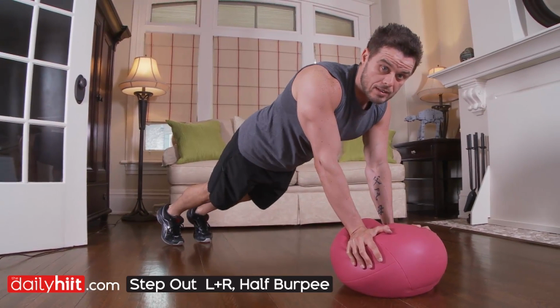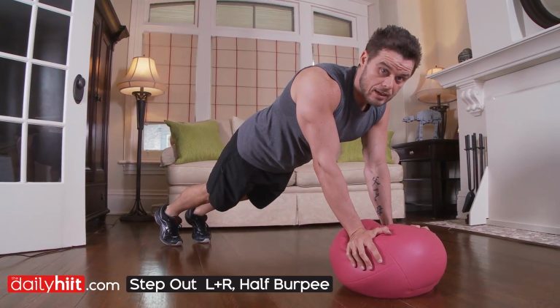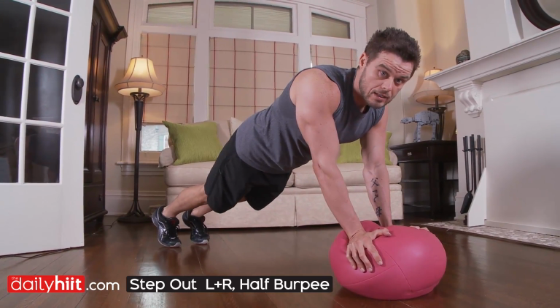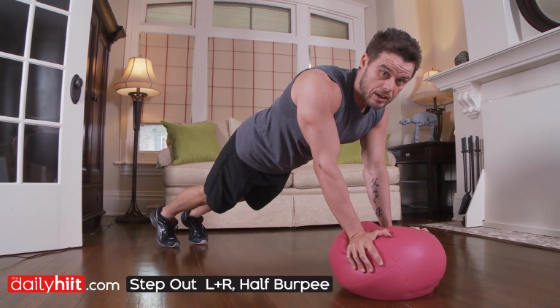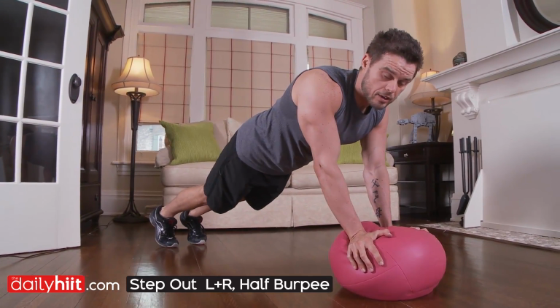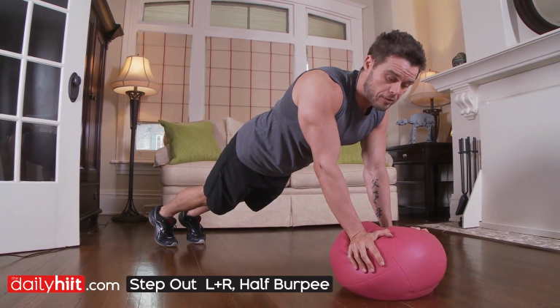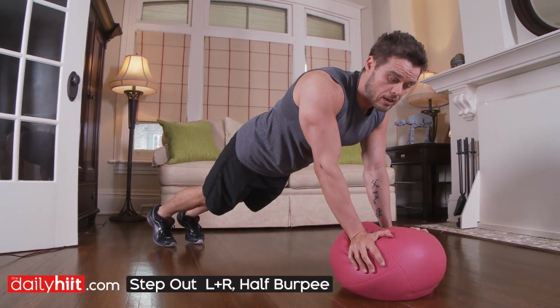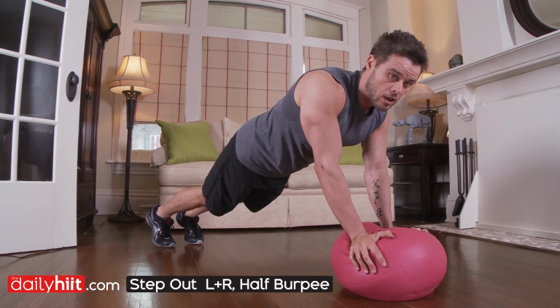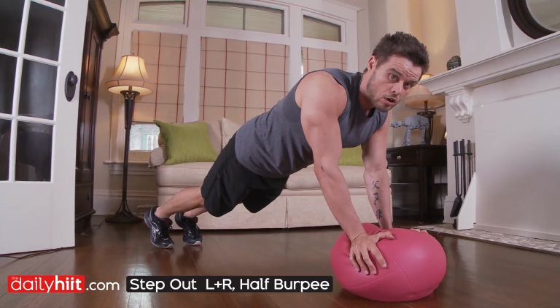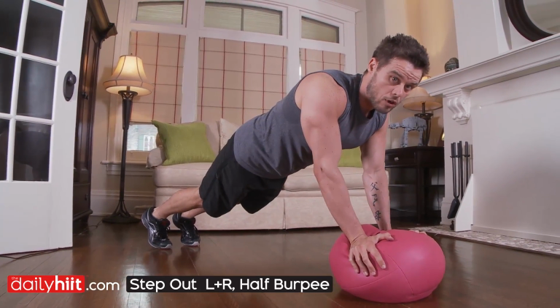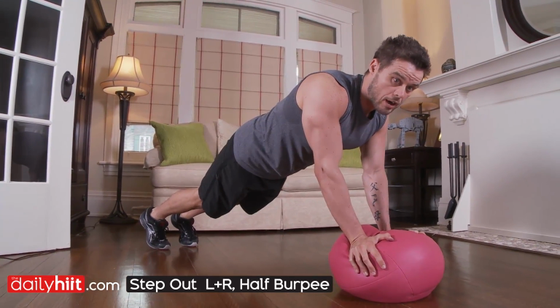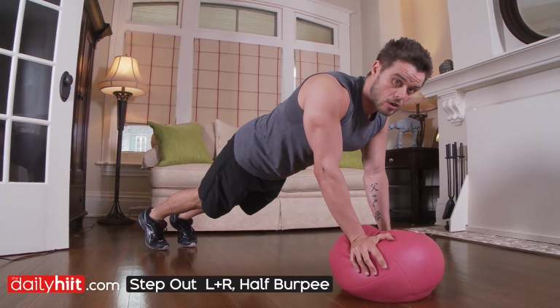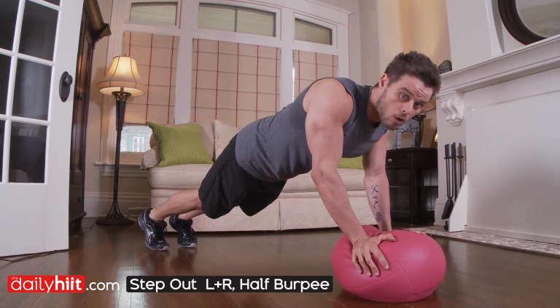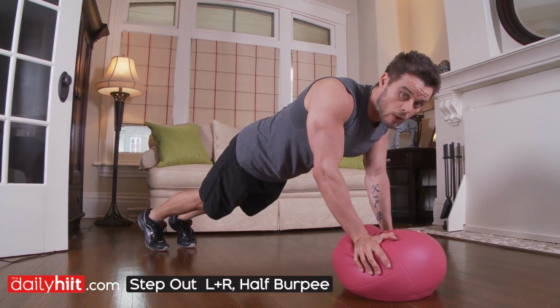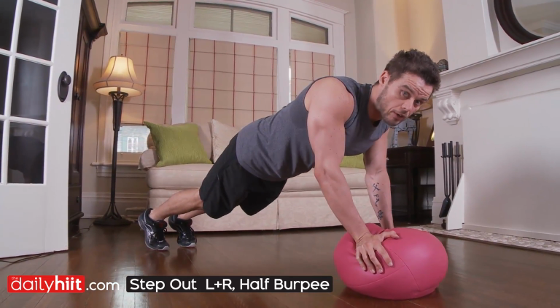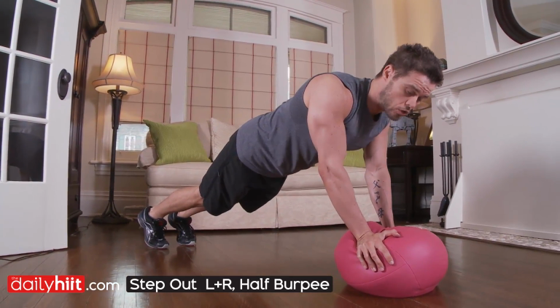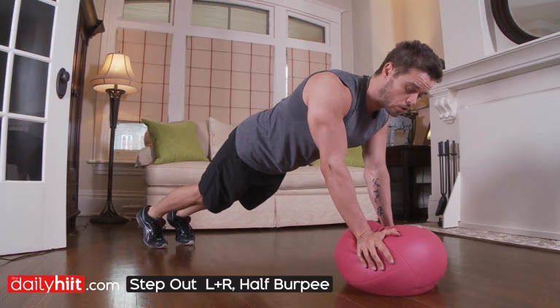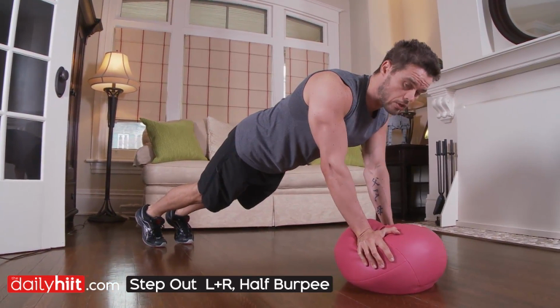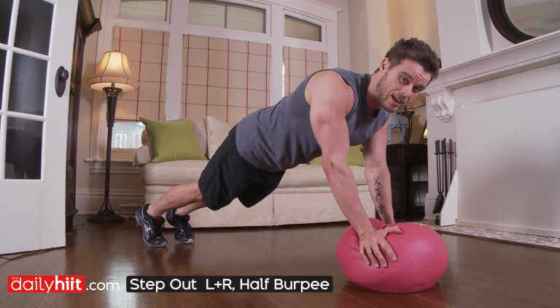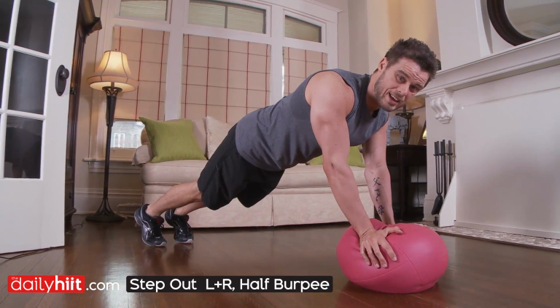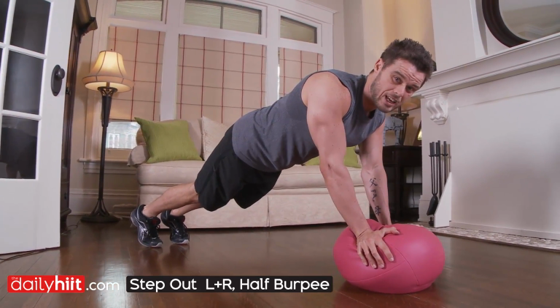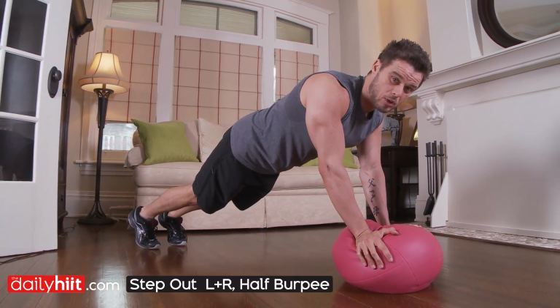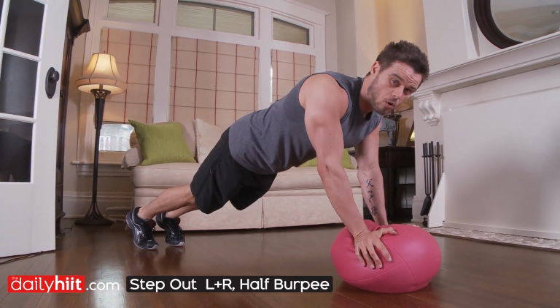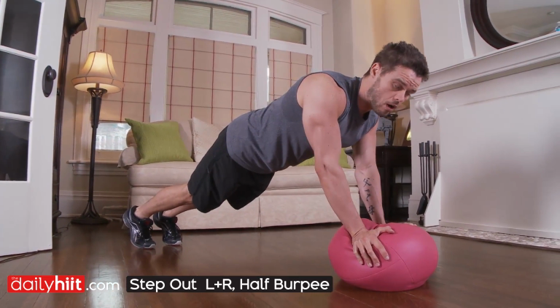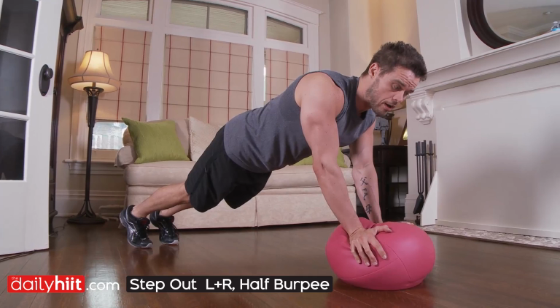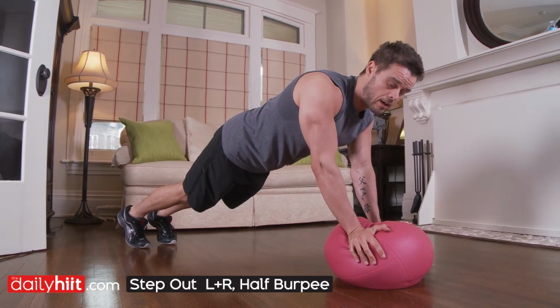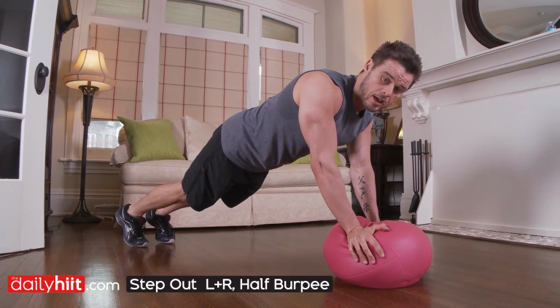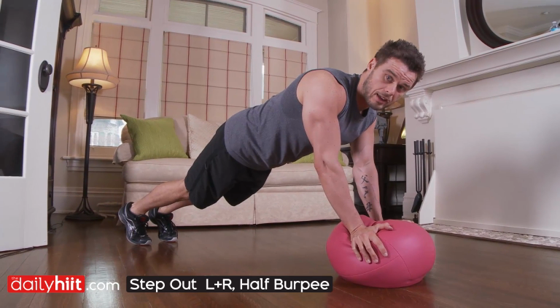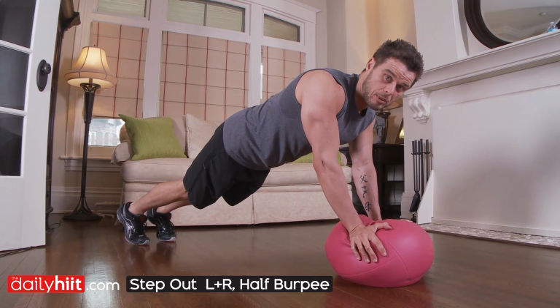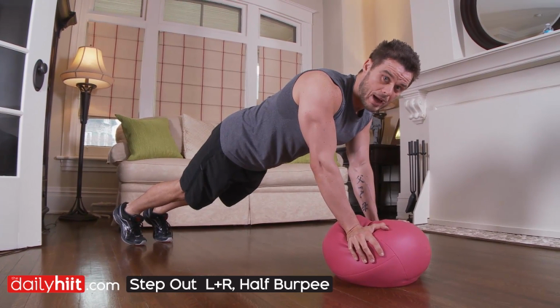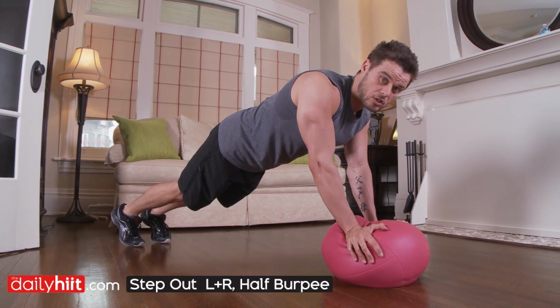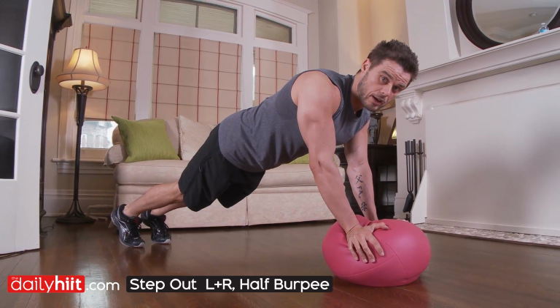Stay nice and light on your feet. Try not to round your shoulders. Keep the core on and keep the back straight.